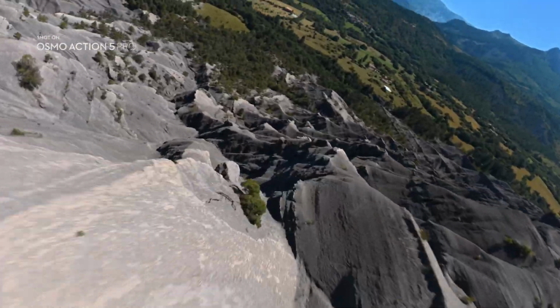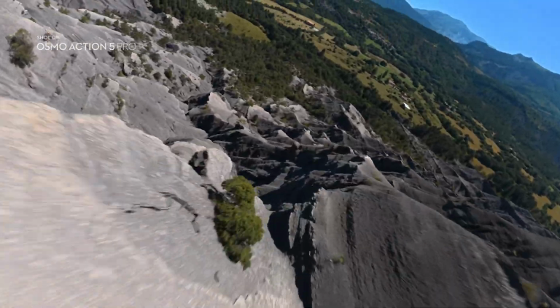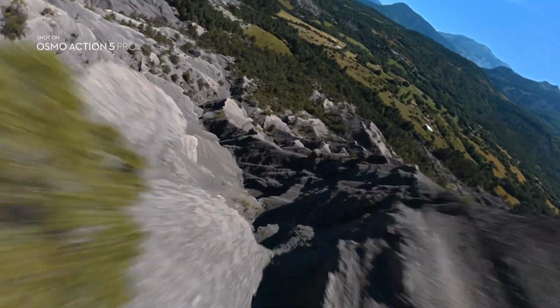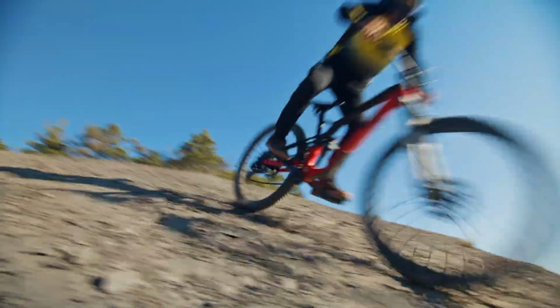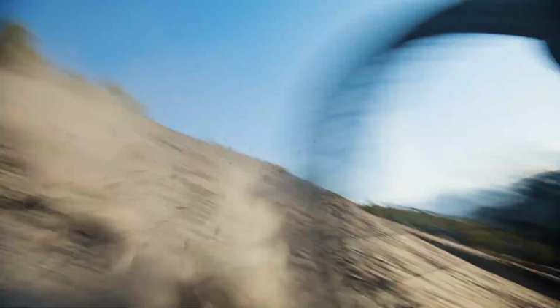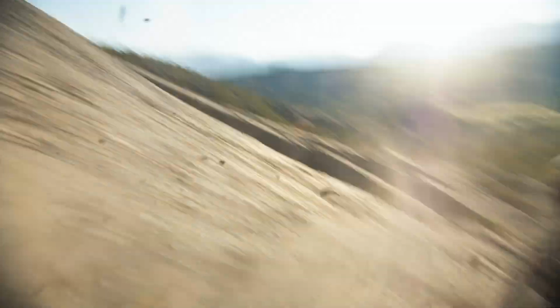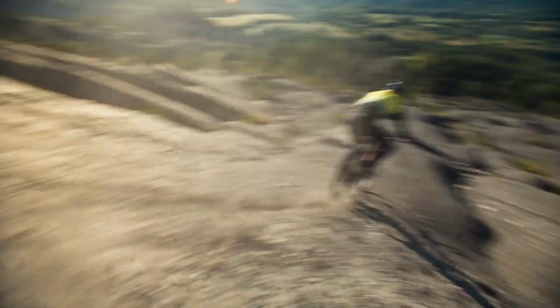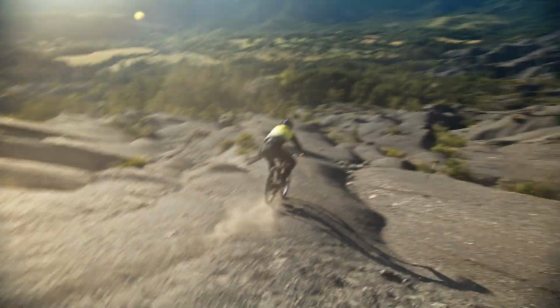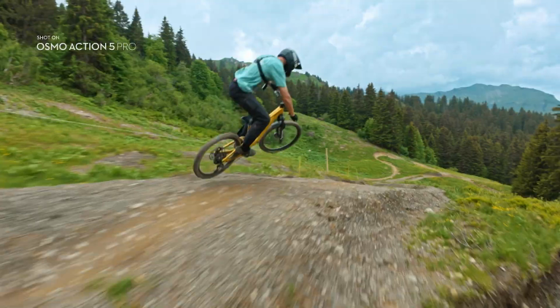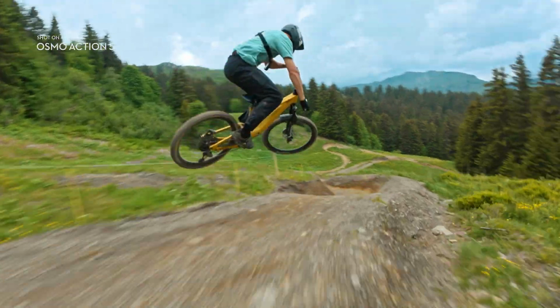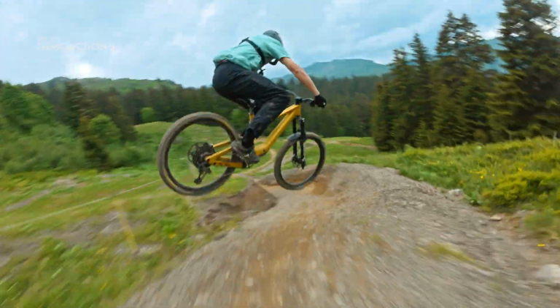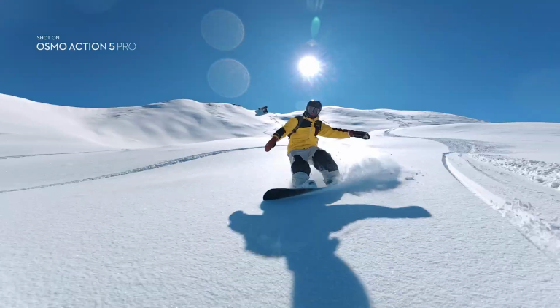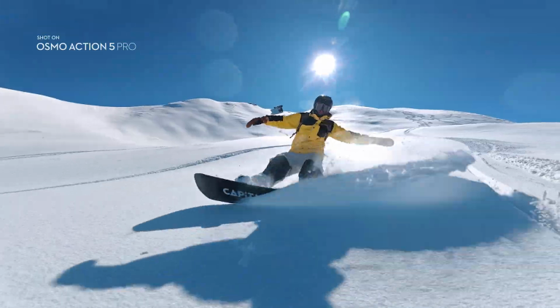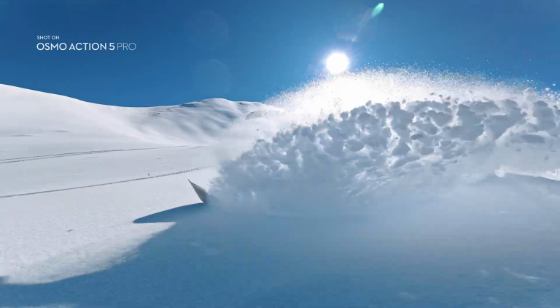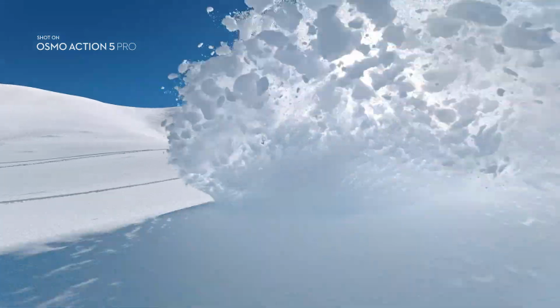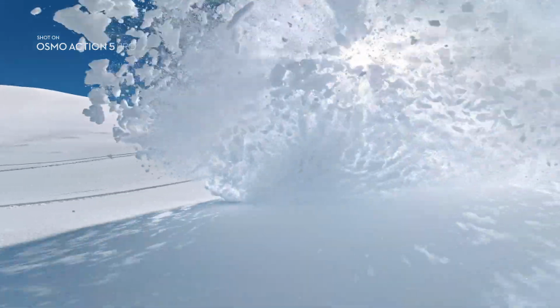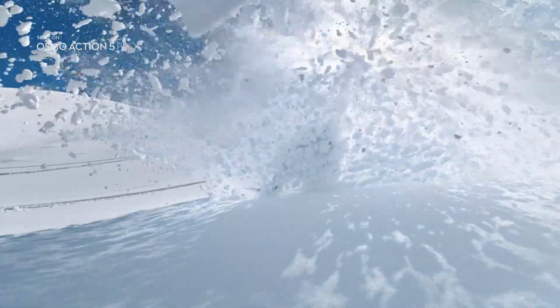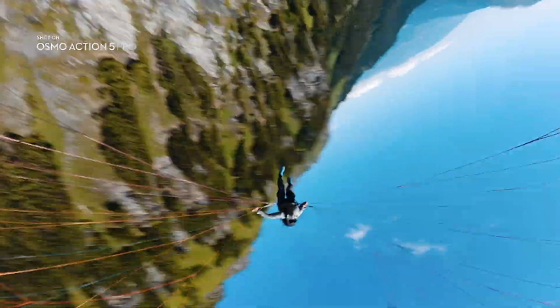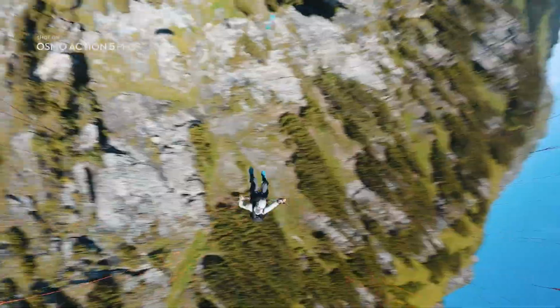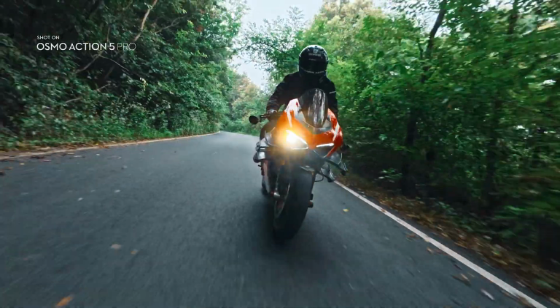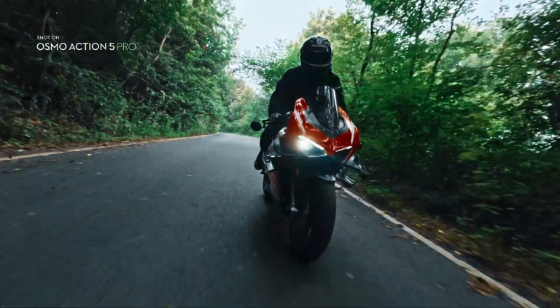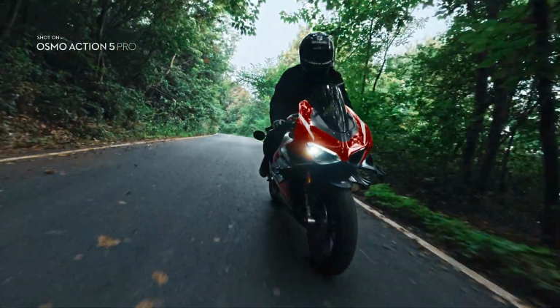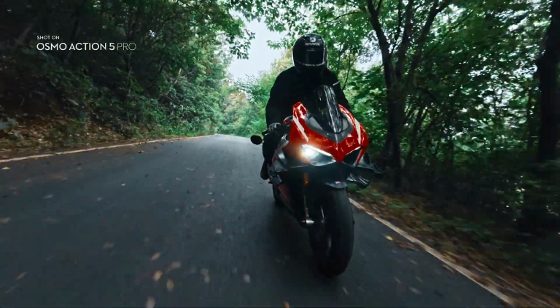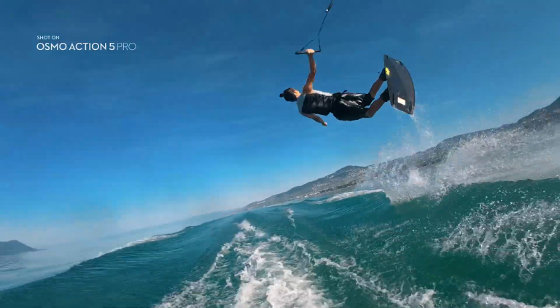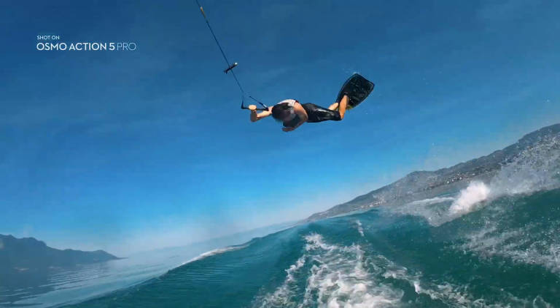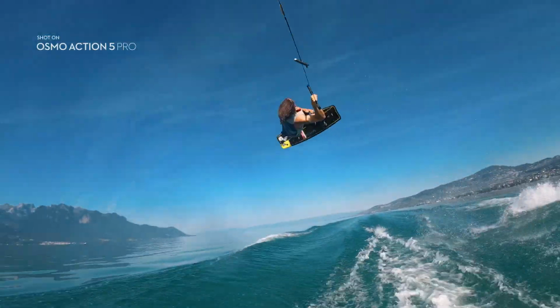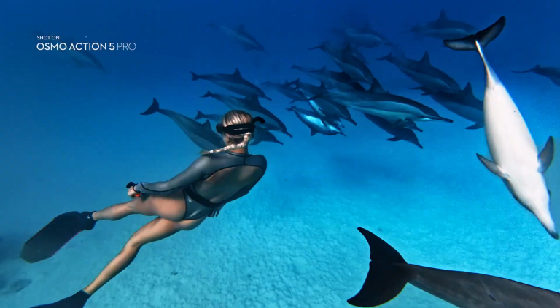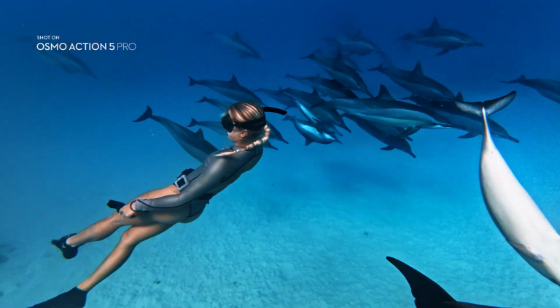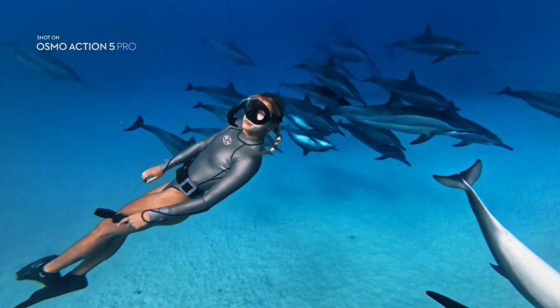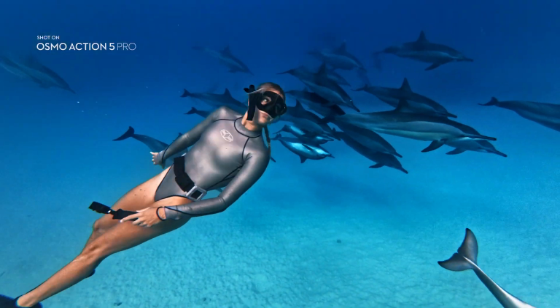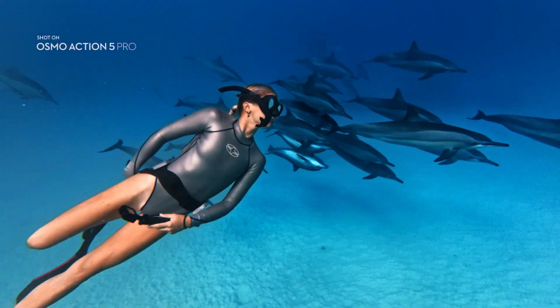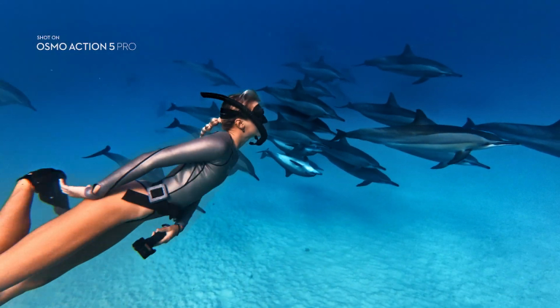It's now or never, and the choice is yours. This is Action 5 Pro. Be all in.